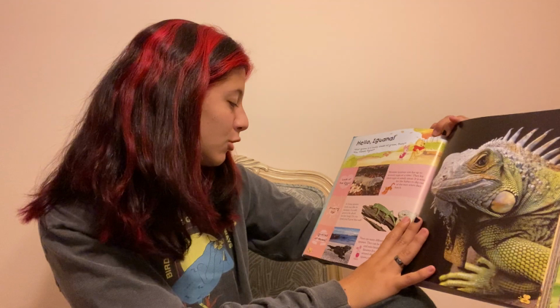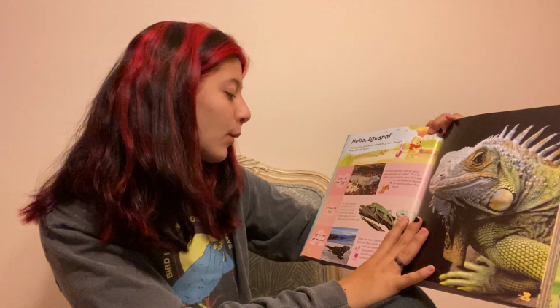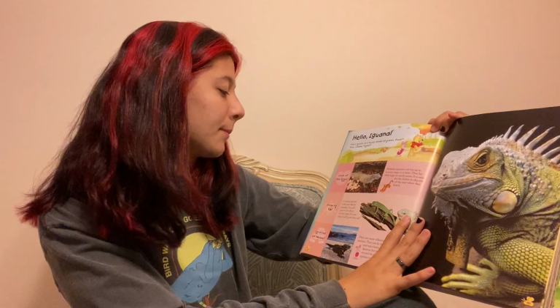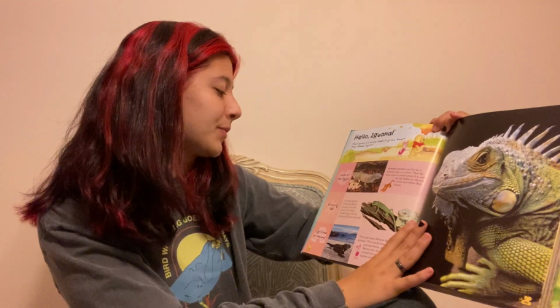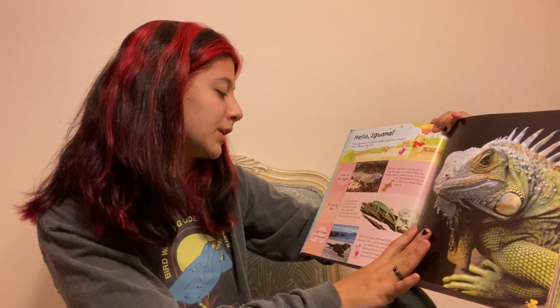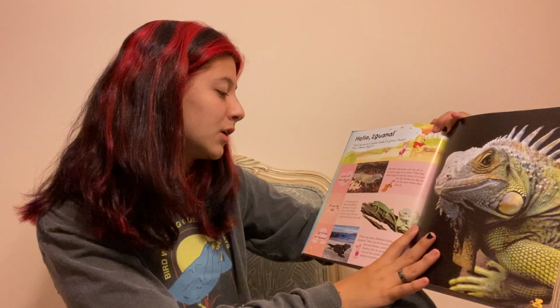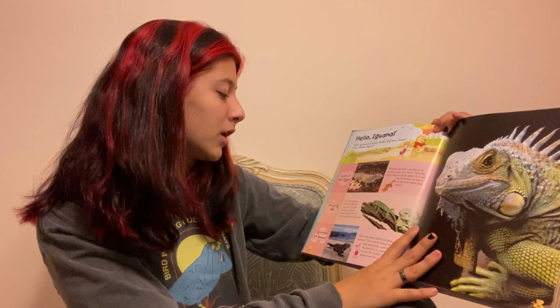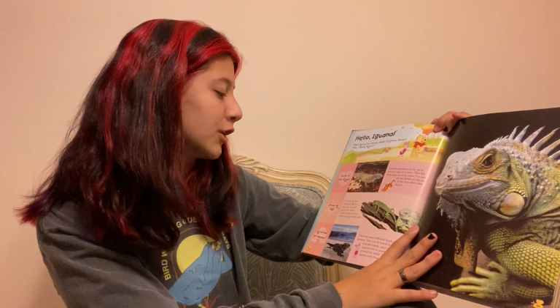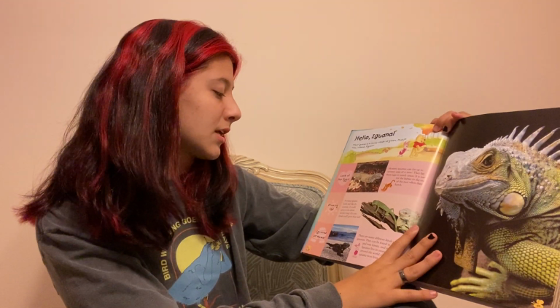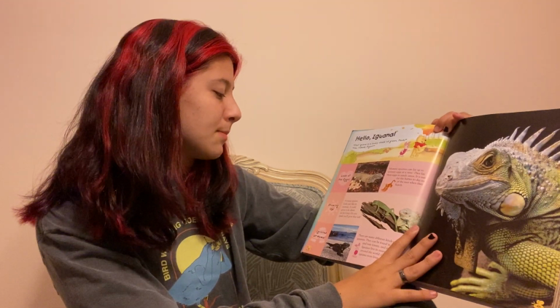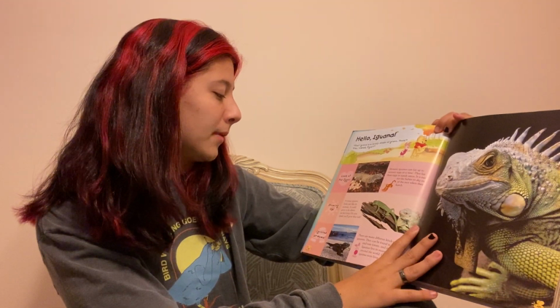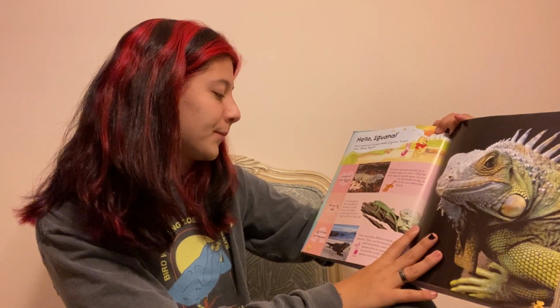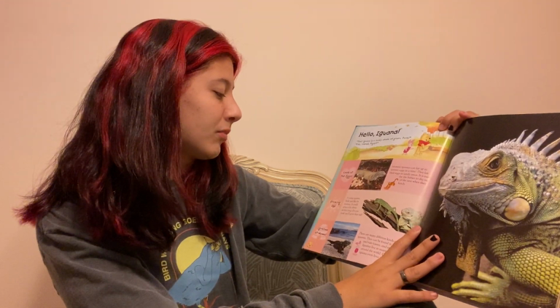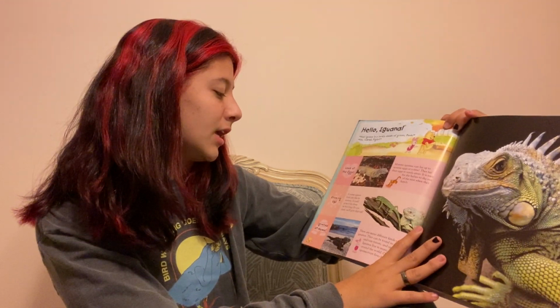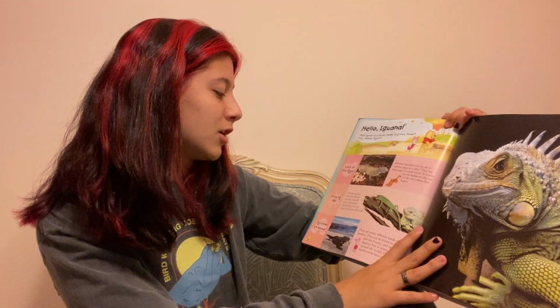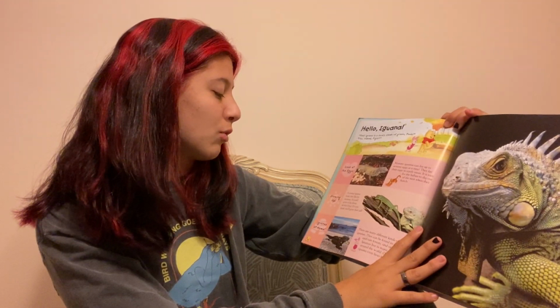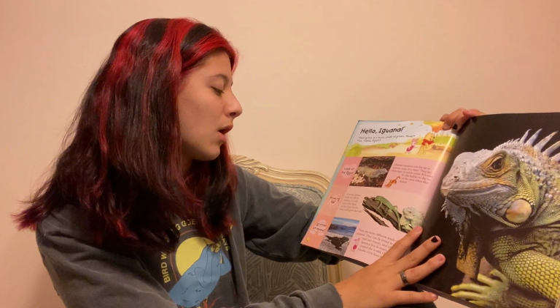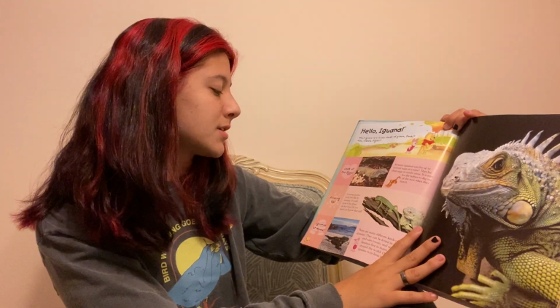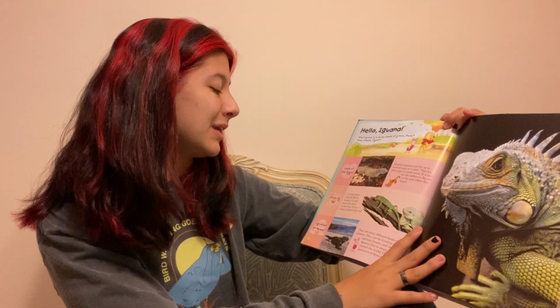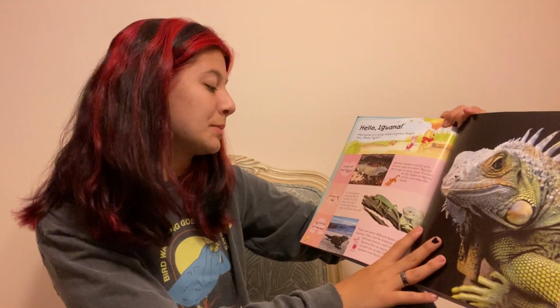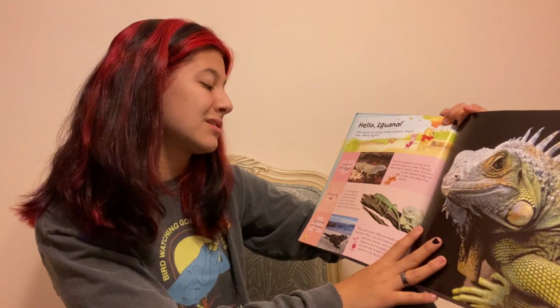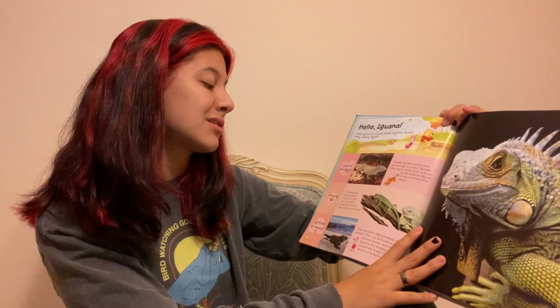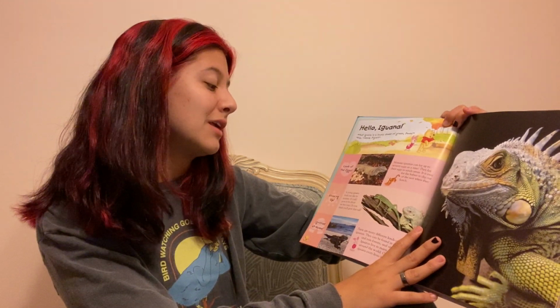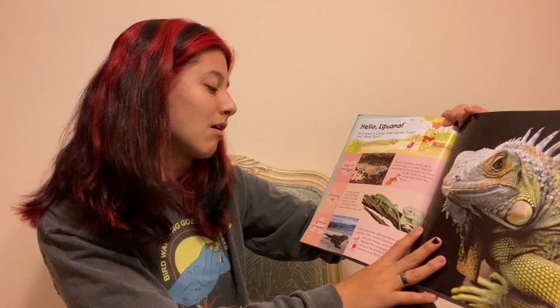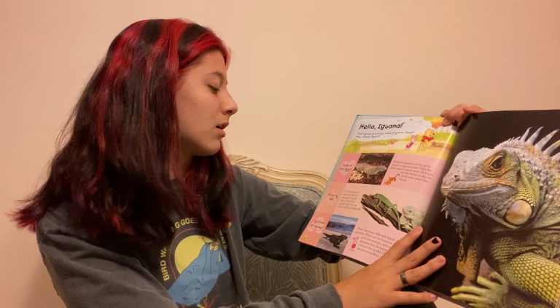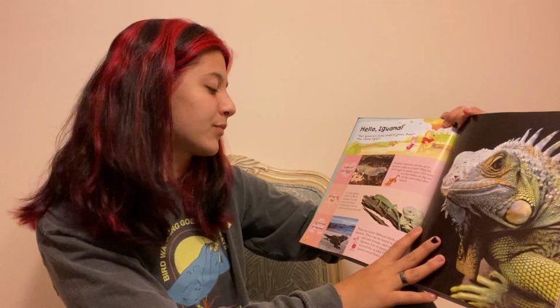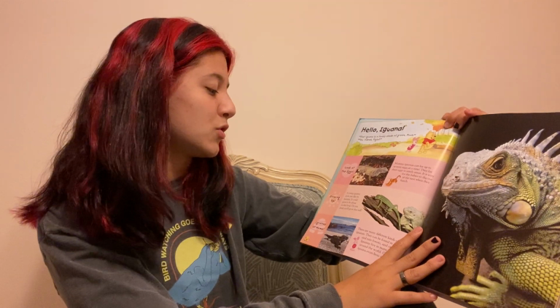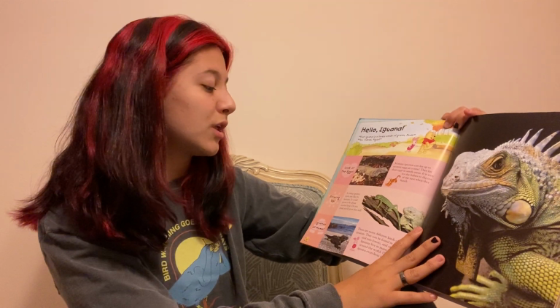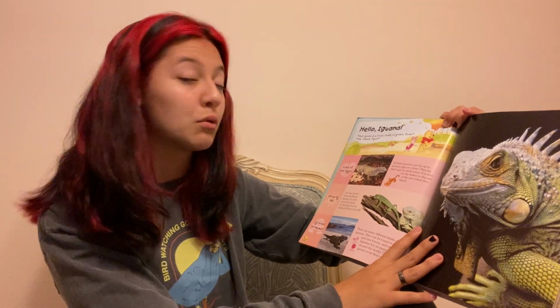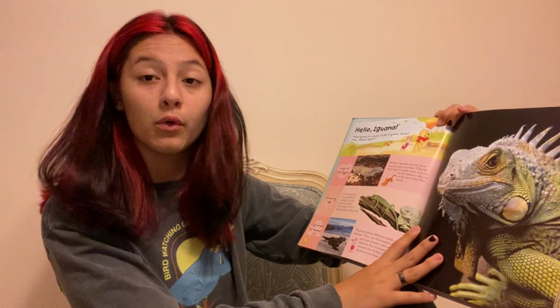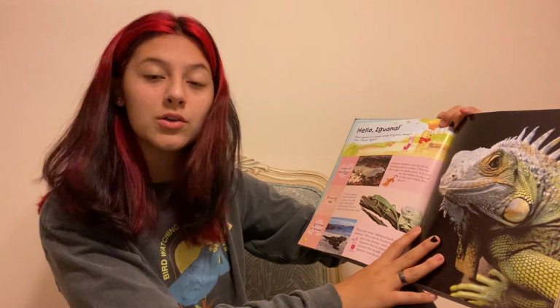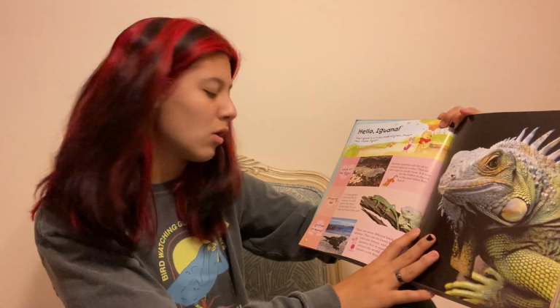Growing up. A young iguana looks like its mommy. It could grow to be up to six feet long. Do you think you'll grow that tall?